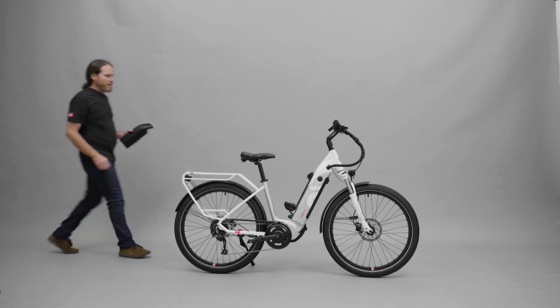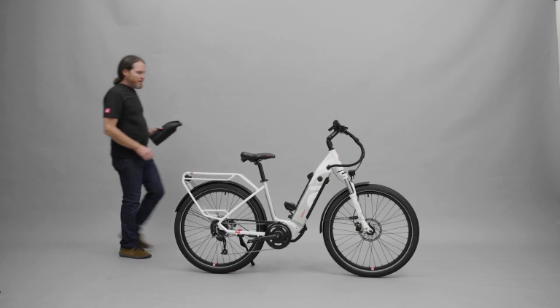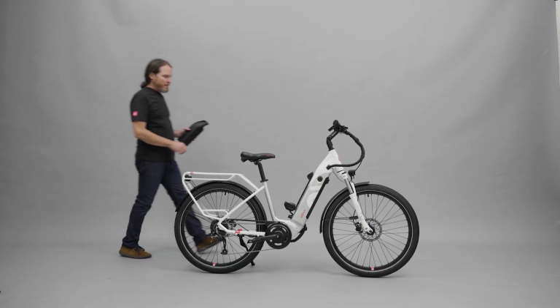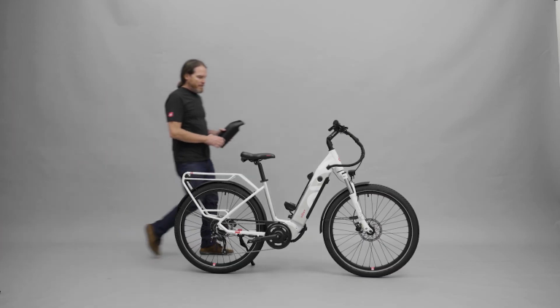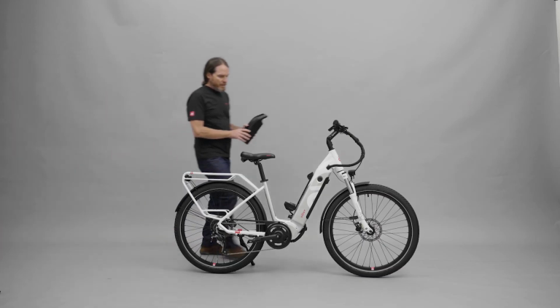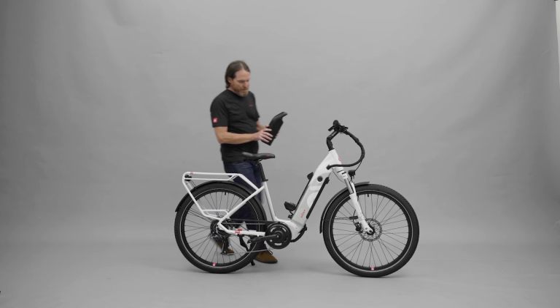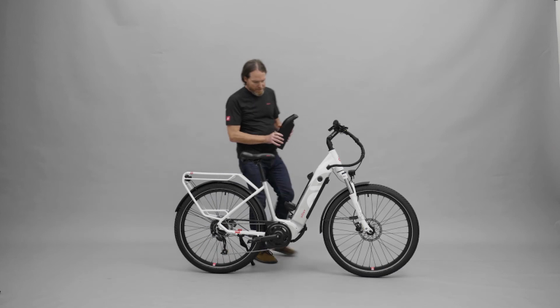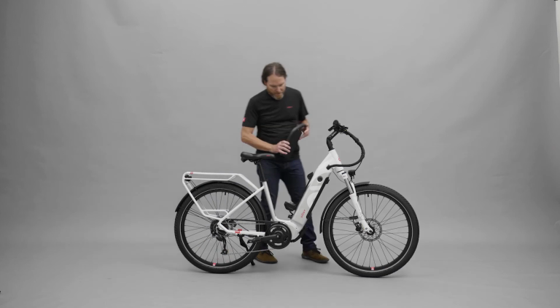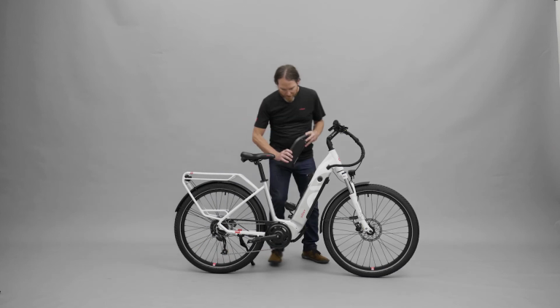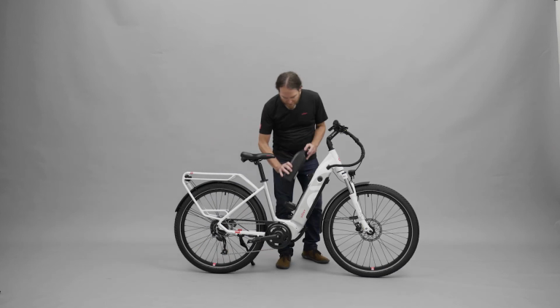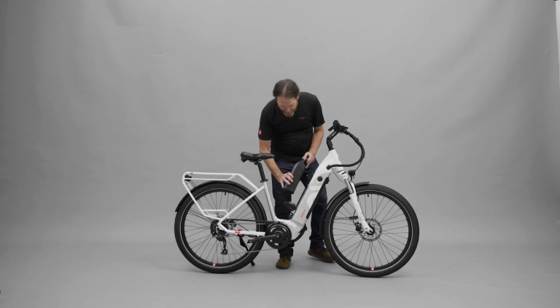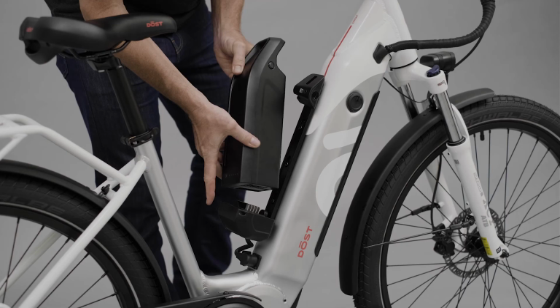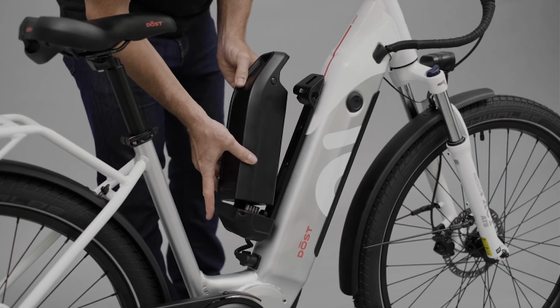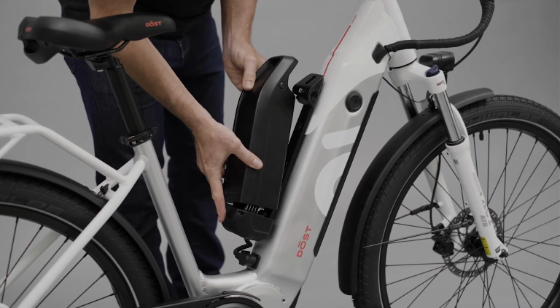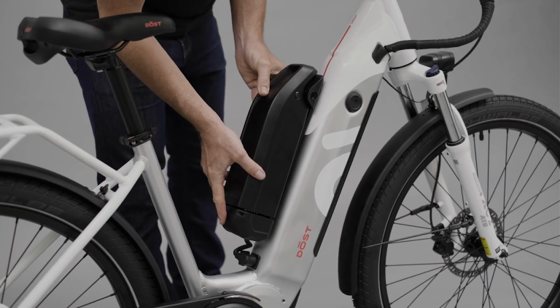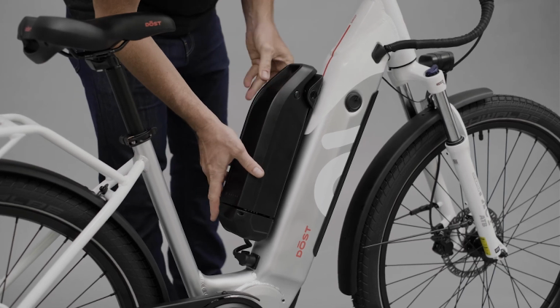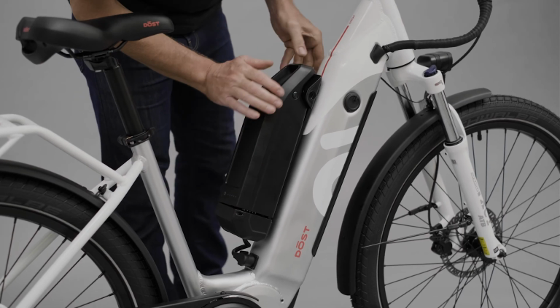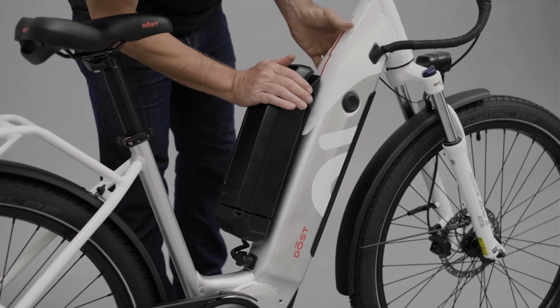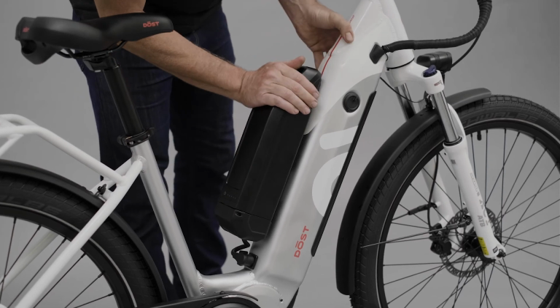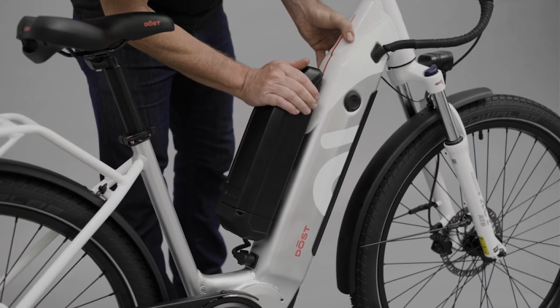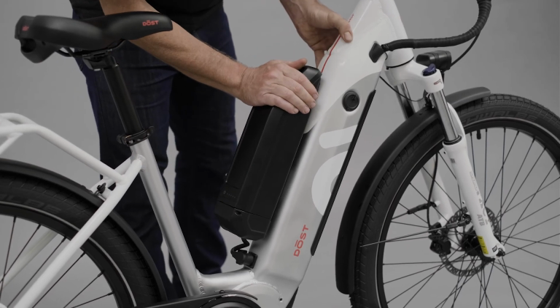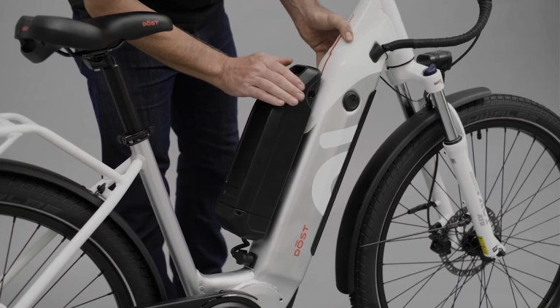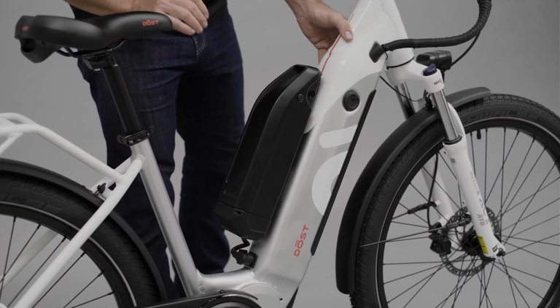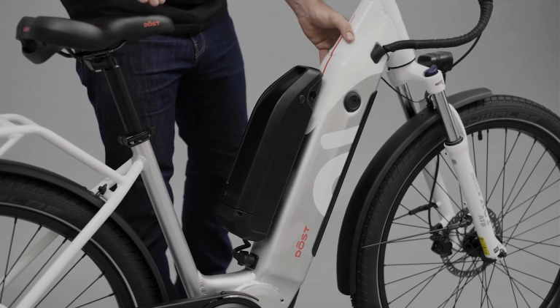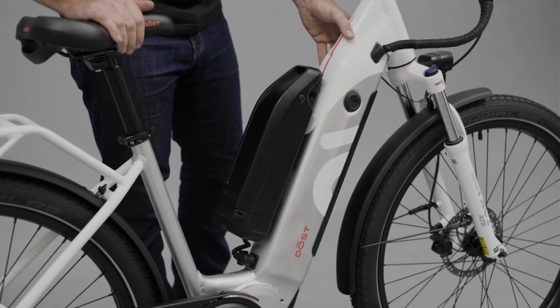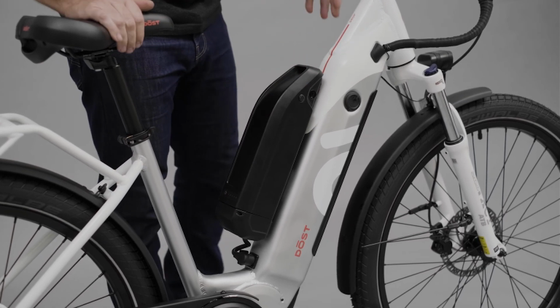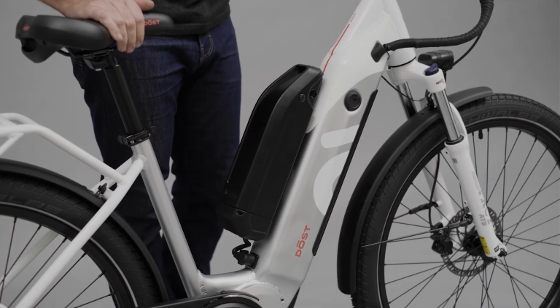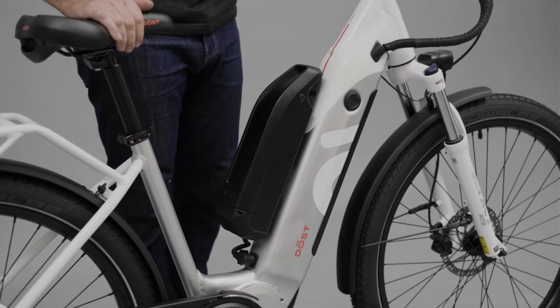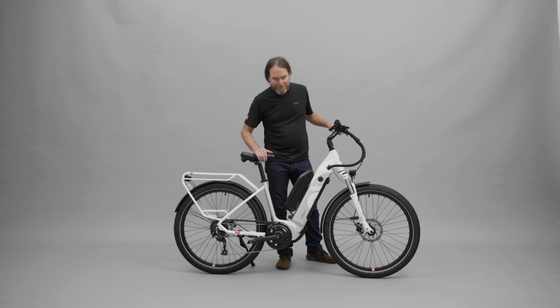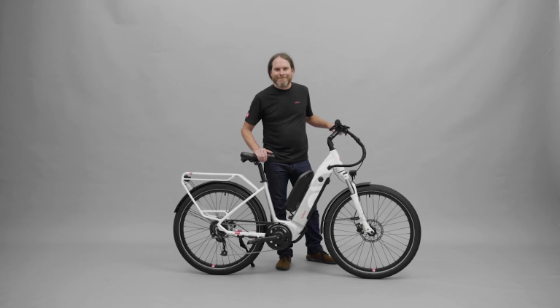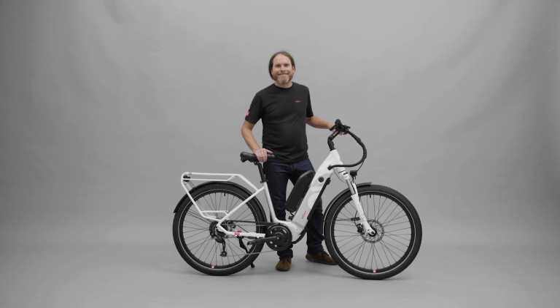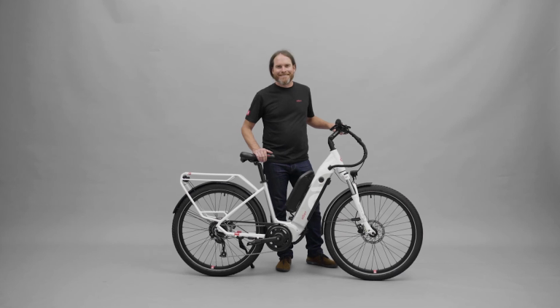Finally, clip in your extra battery. Nice work, Dave. Check out the next video to learn how to use your bike.